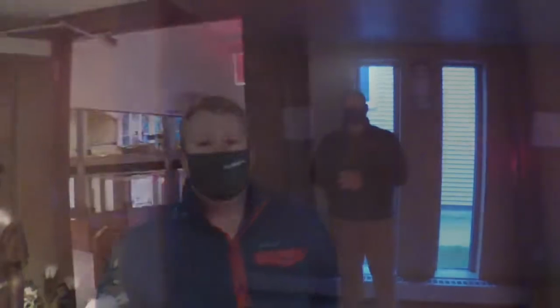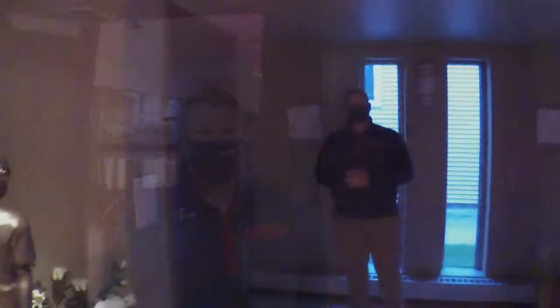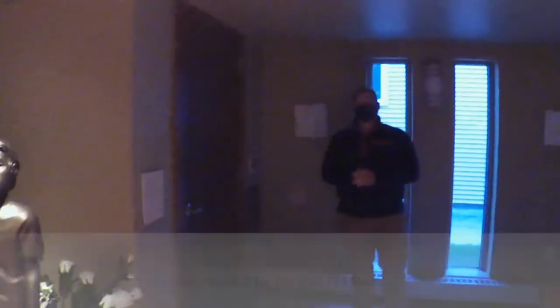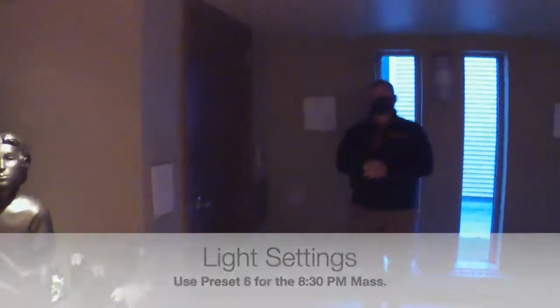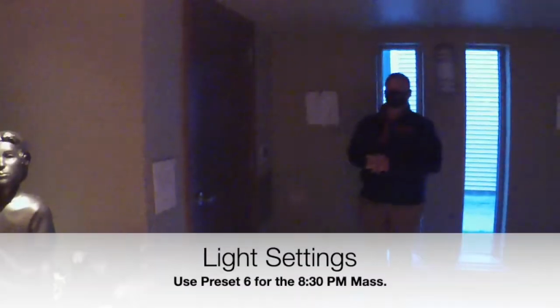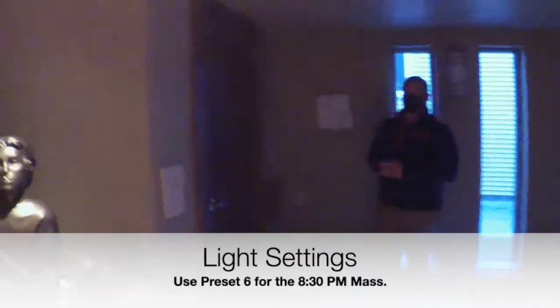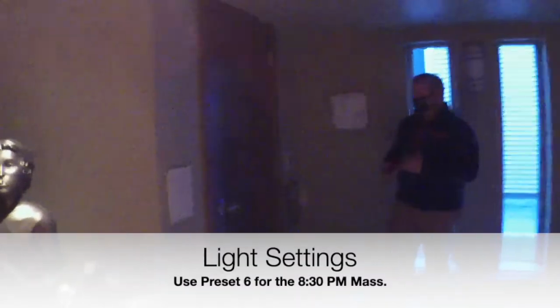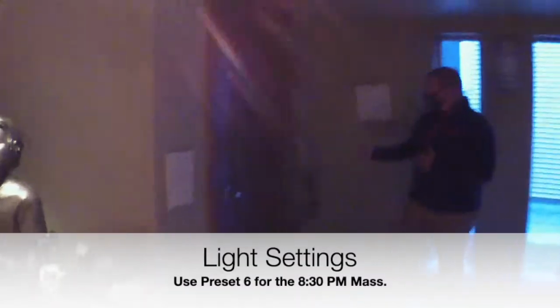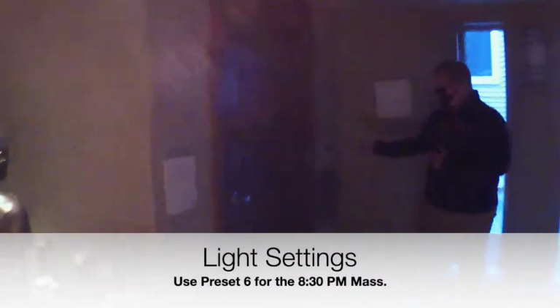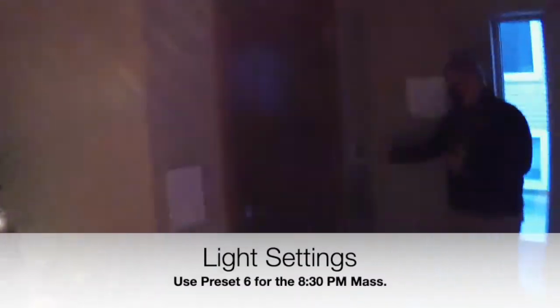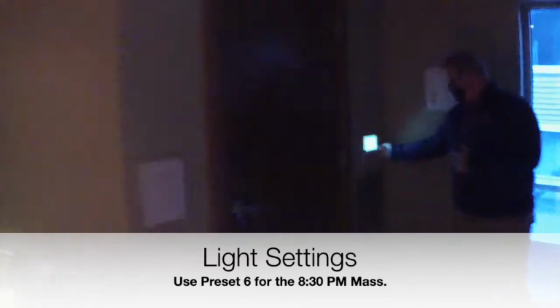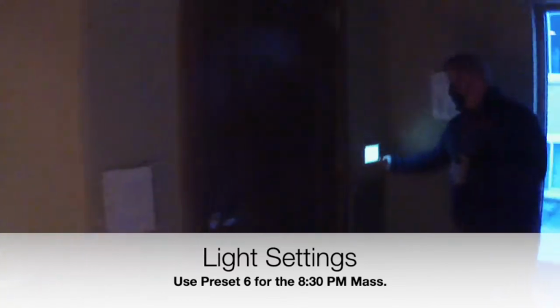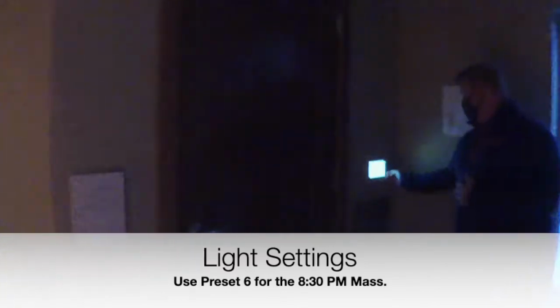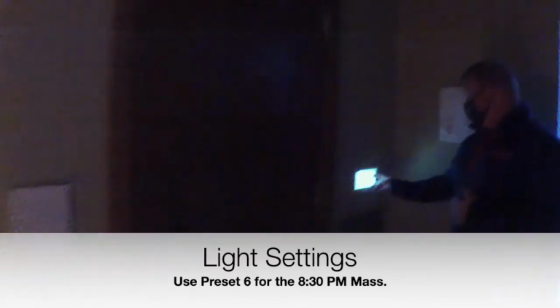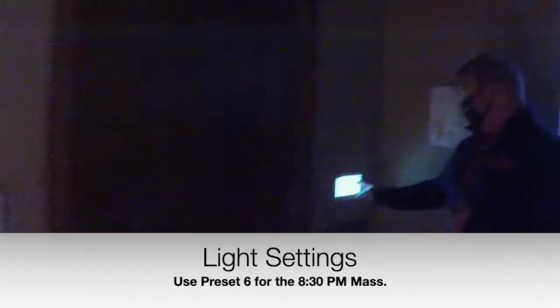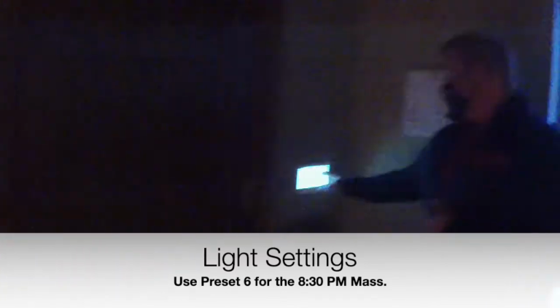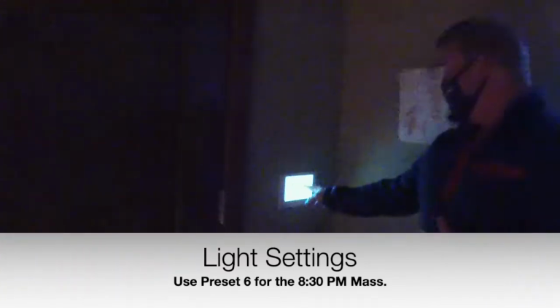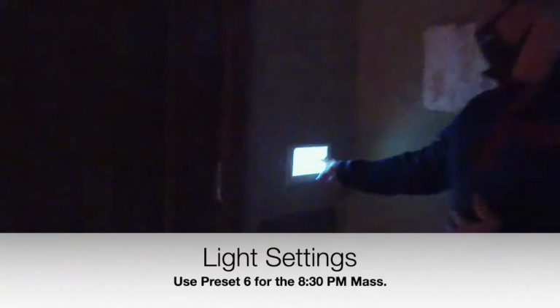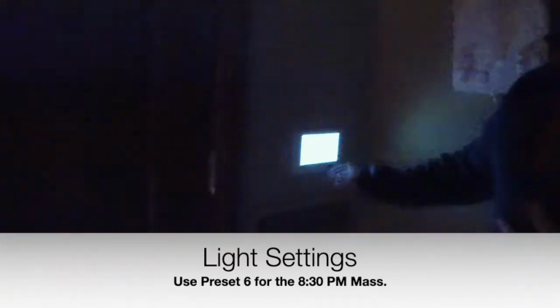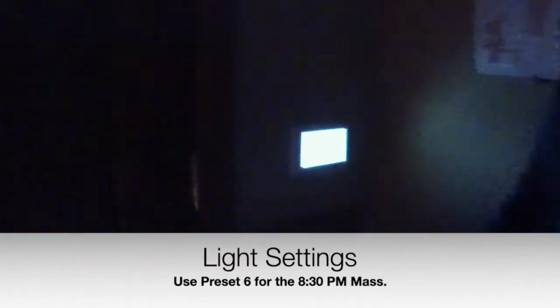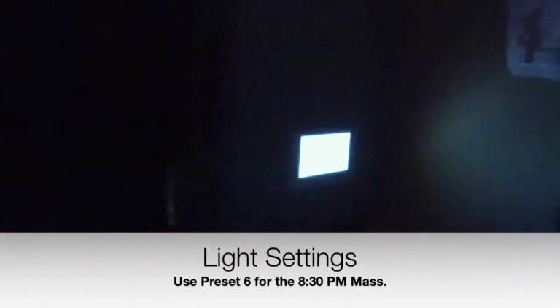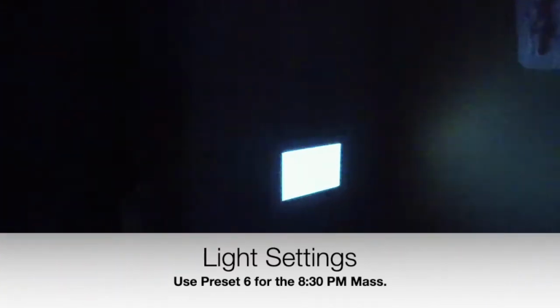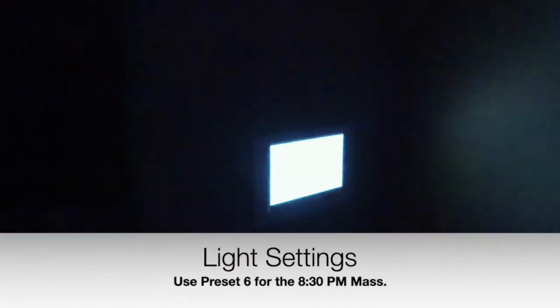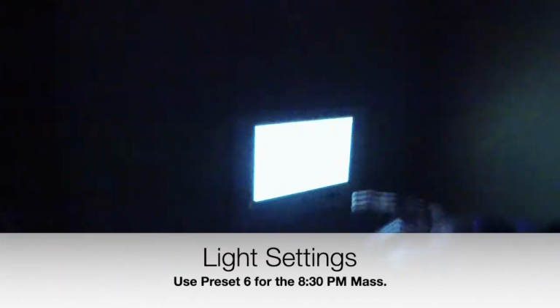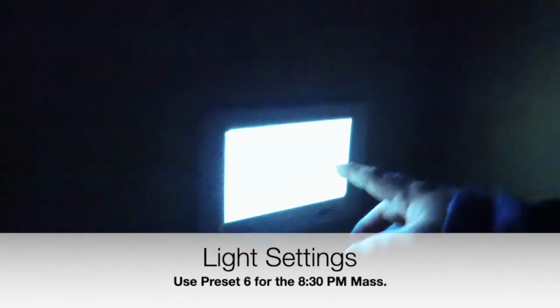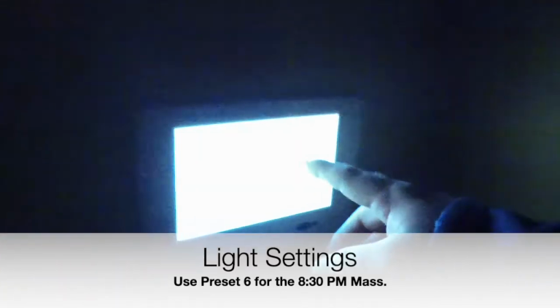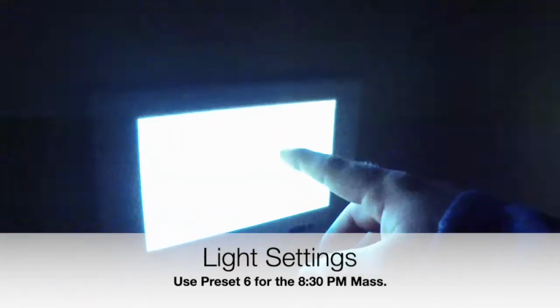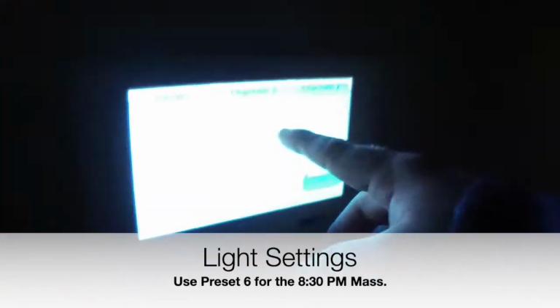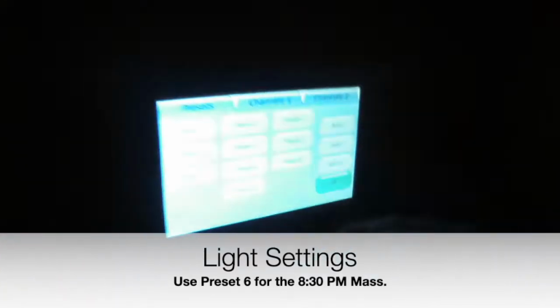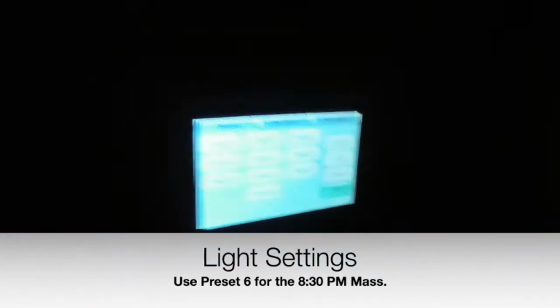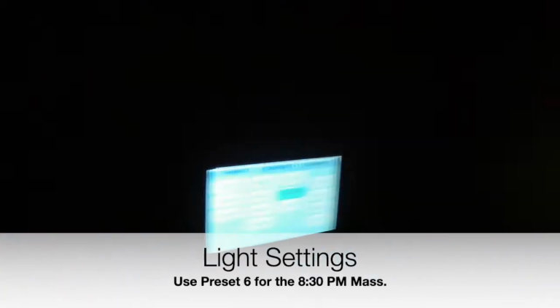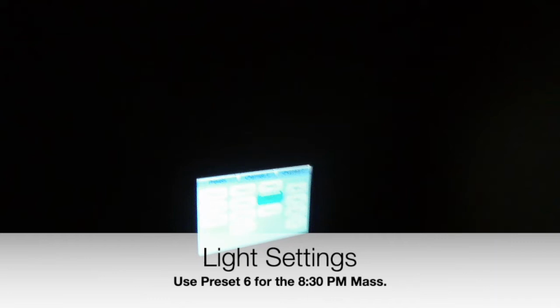The next step is to come over here to the light system and select that we are on preset 6 for the Sunday night mass.